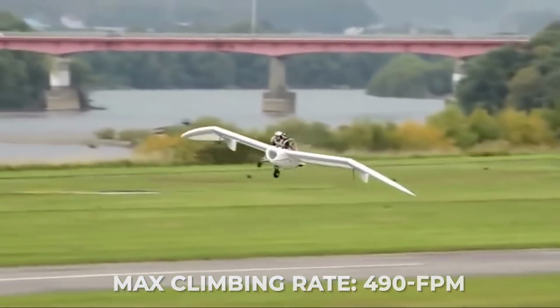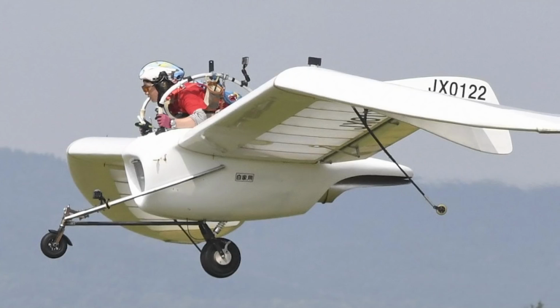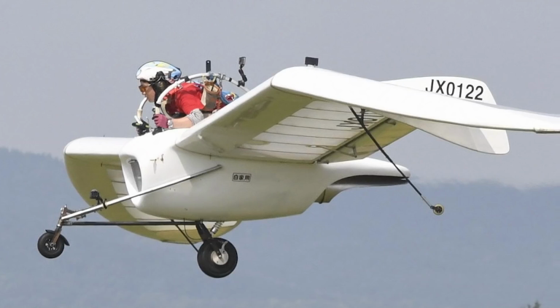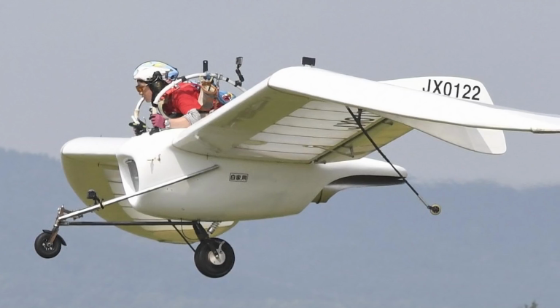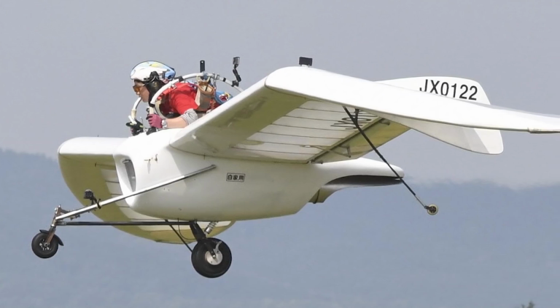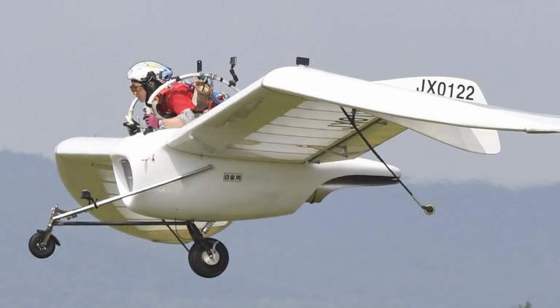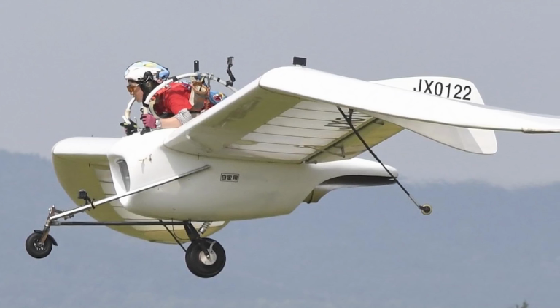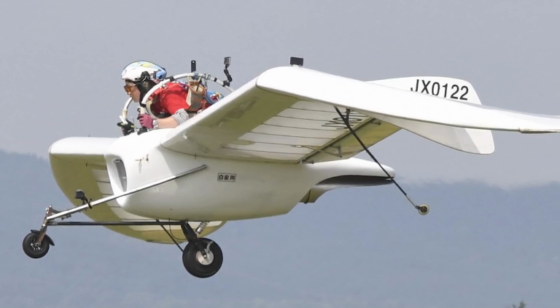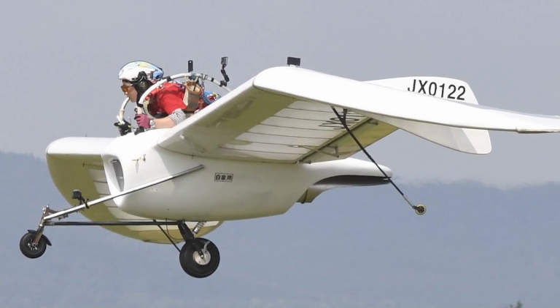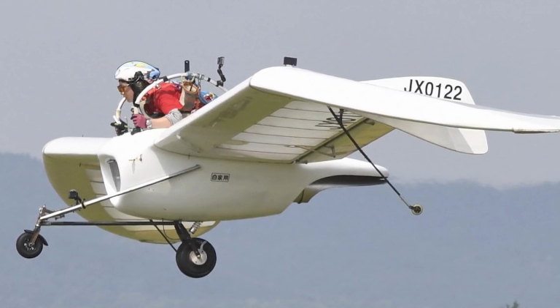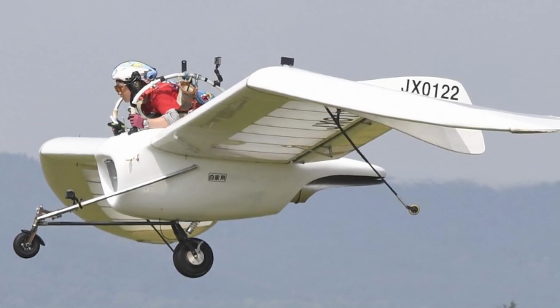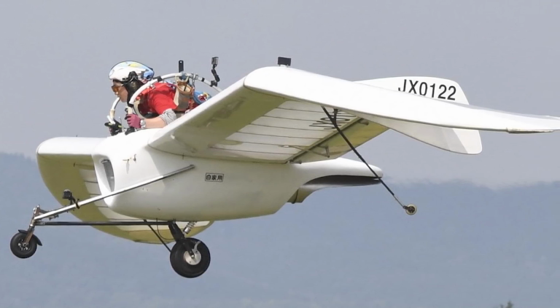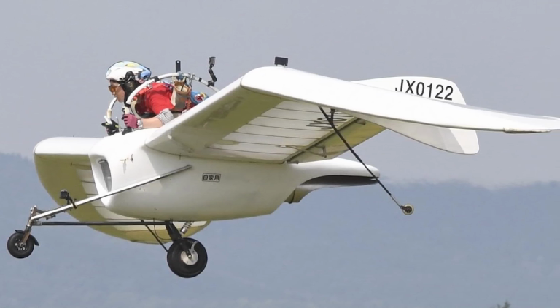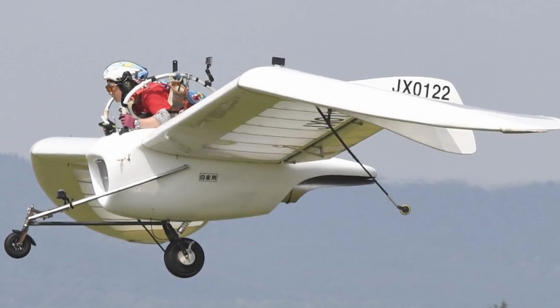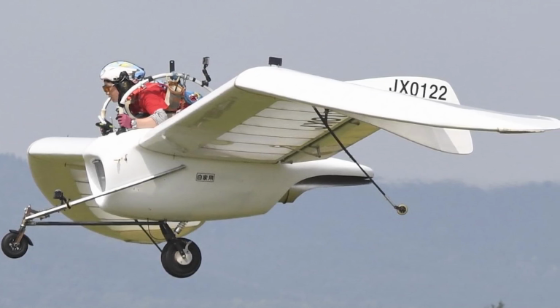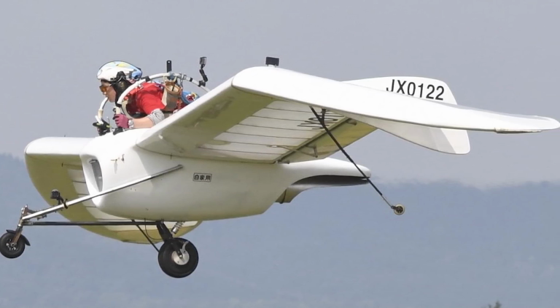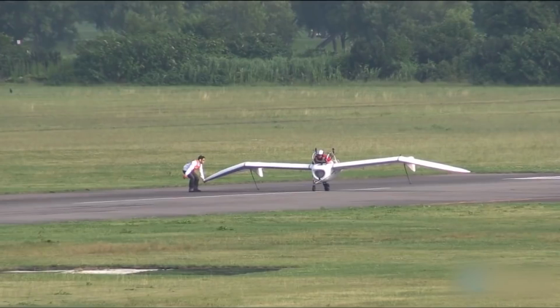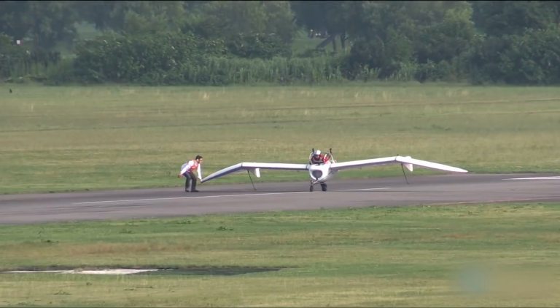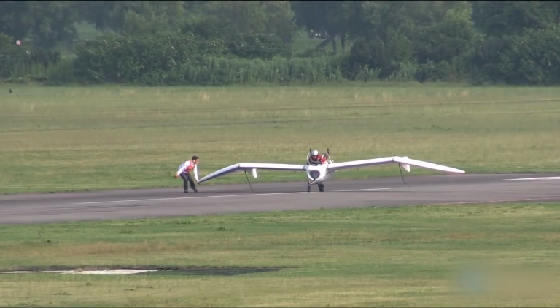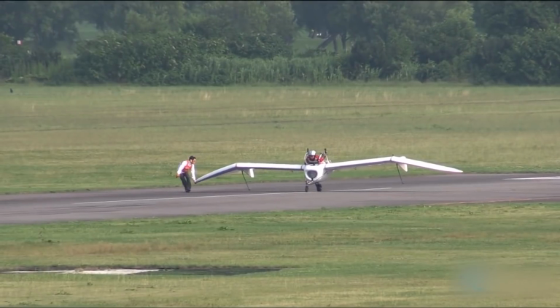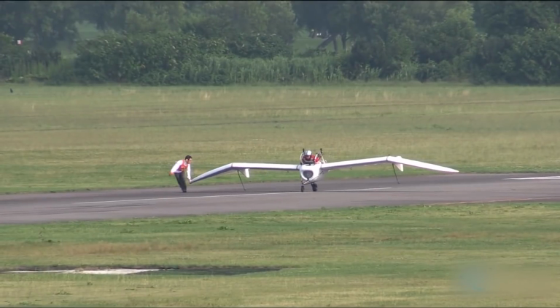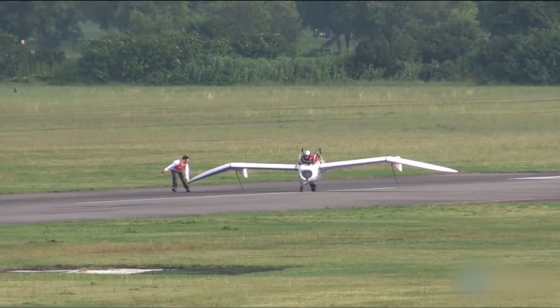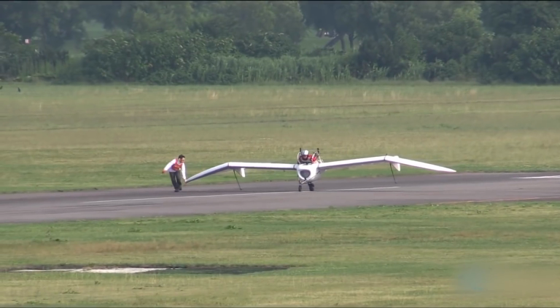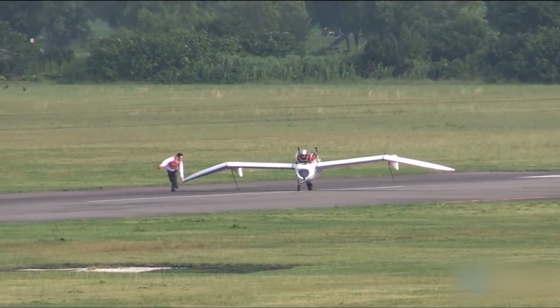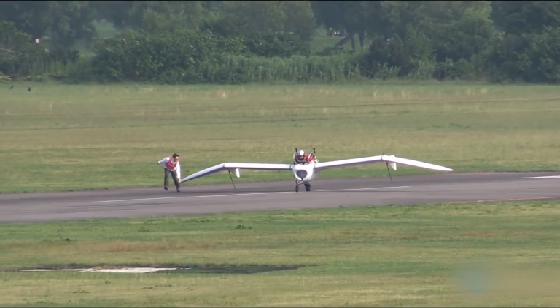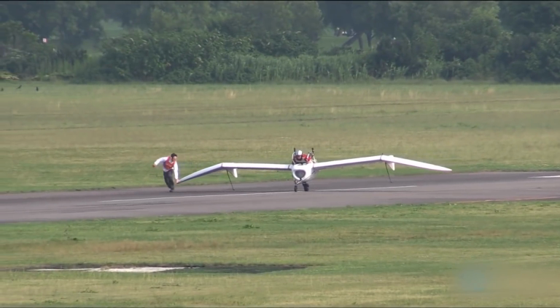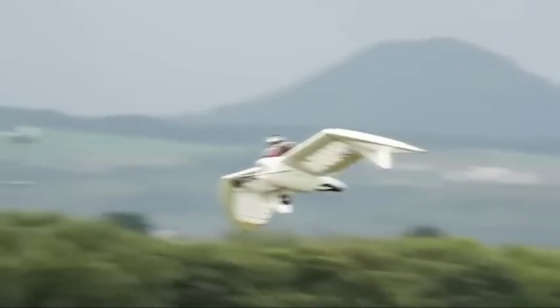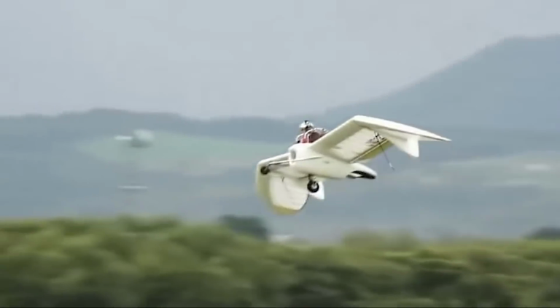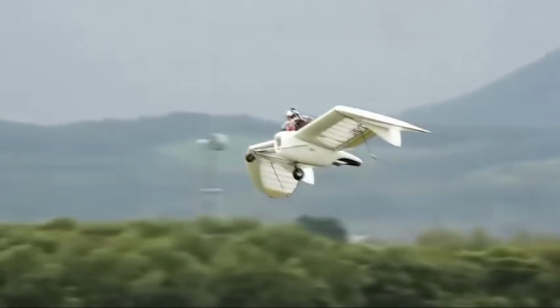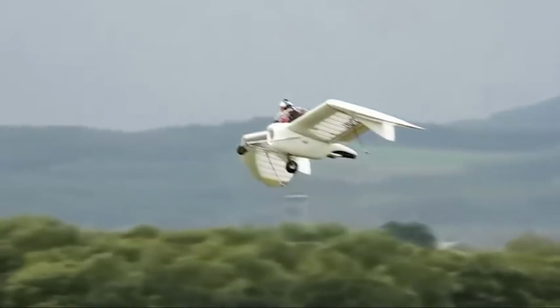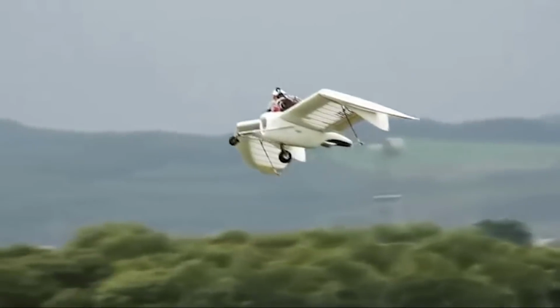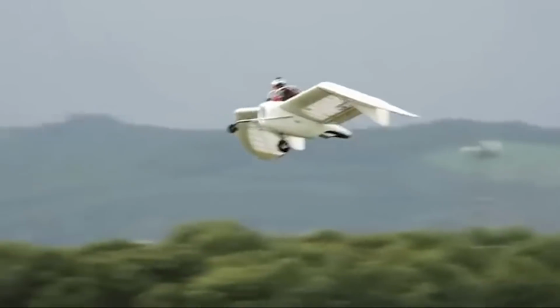To date, Hachiya has made over 220 flights and is the only pilot to attempt flying his creation.